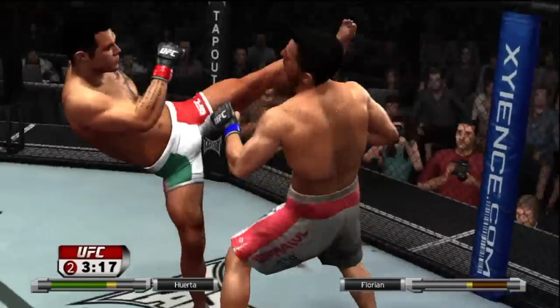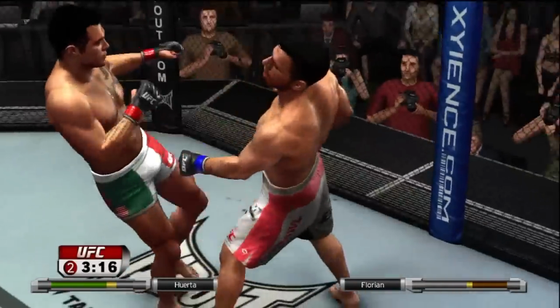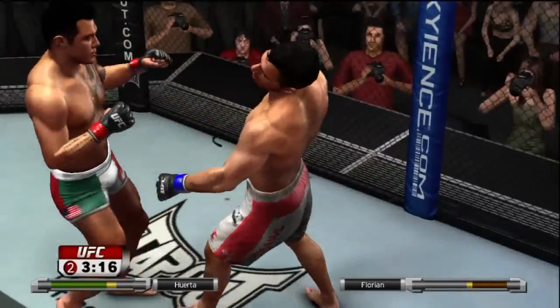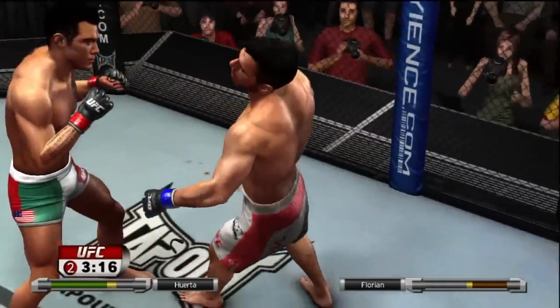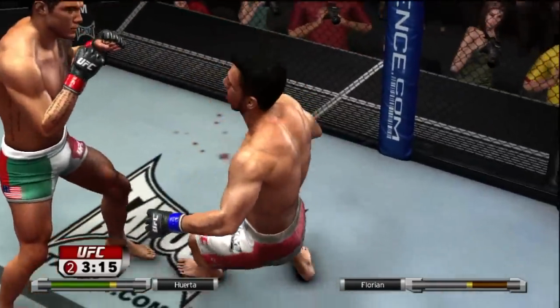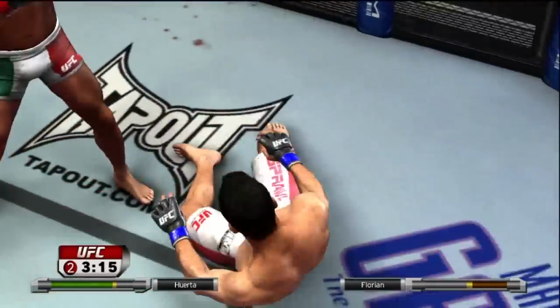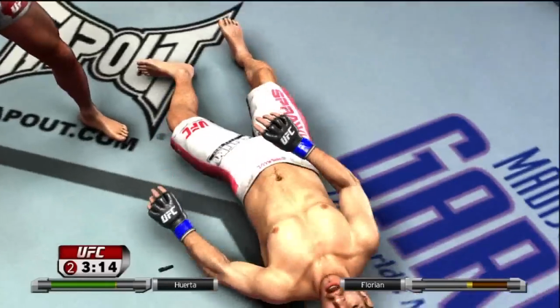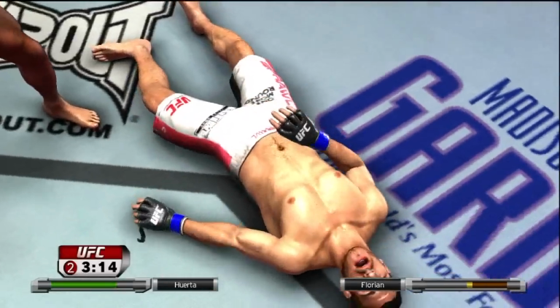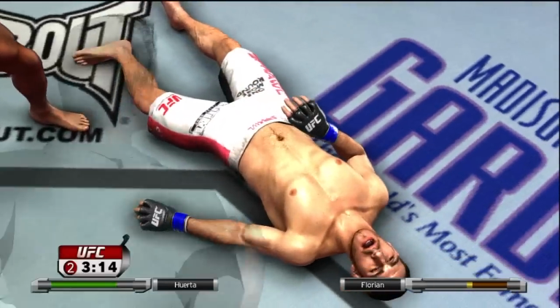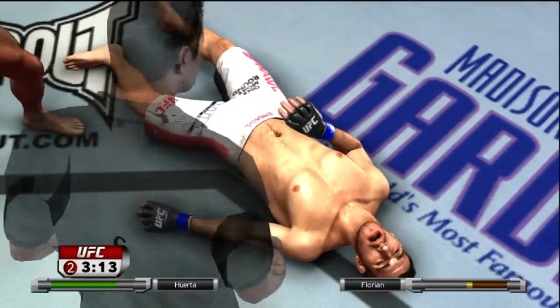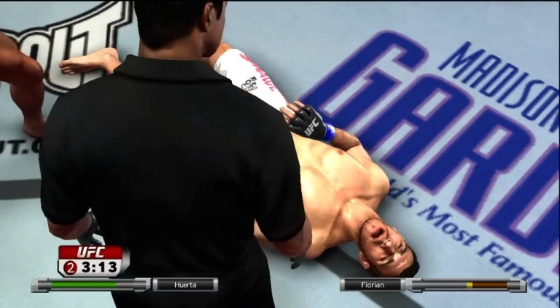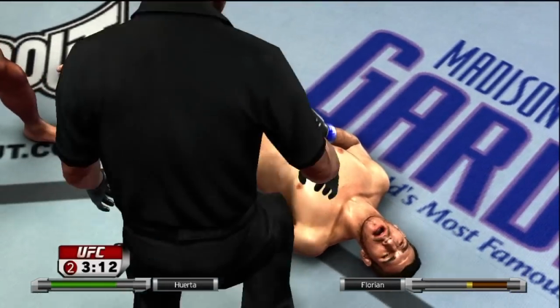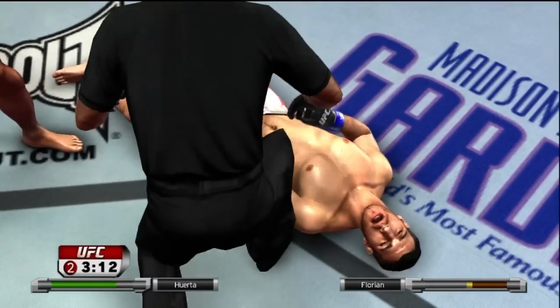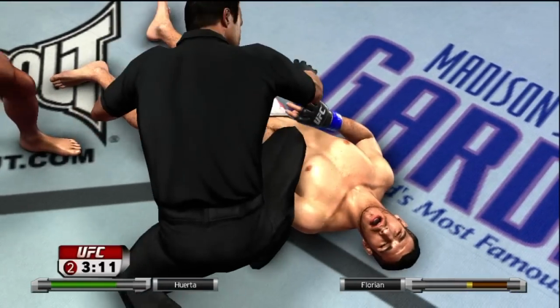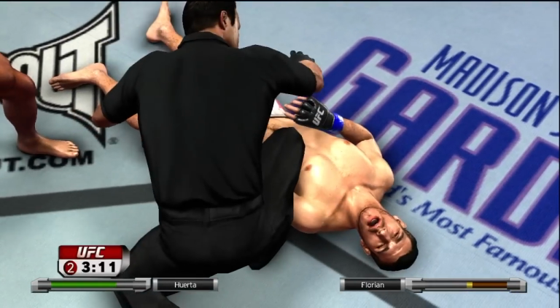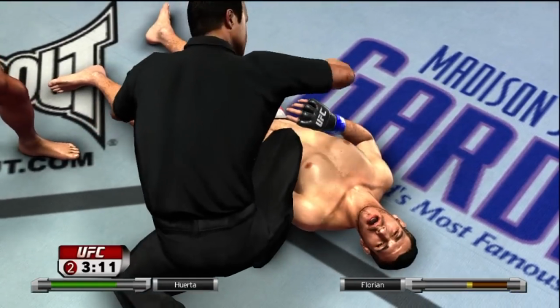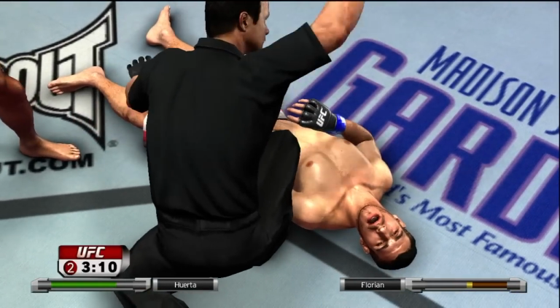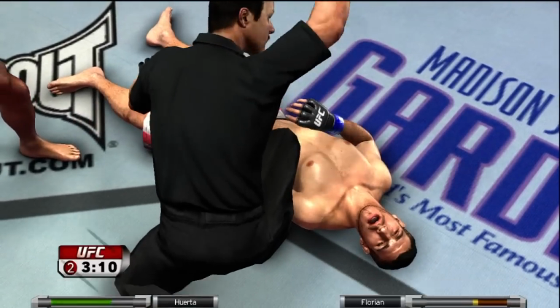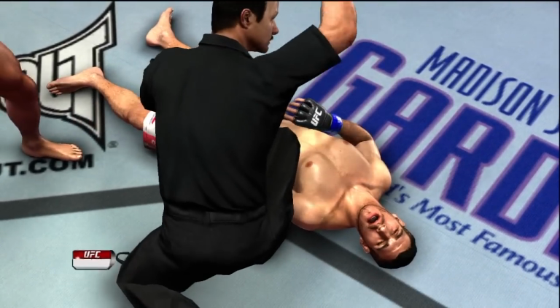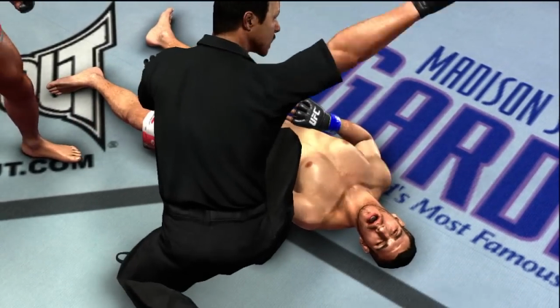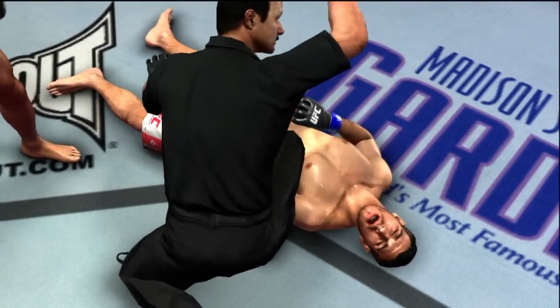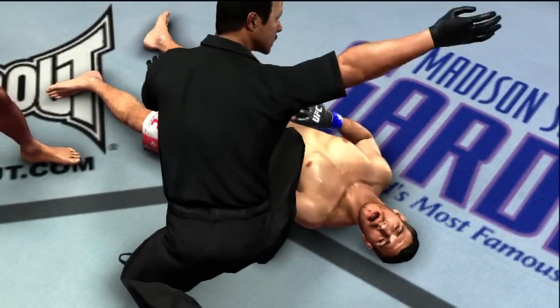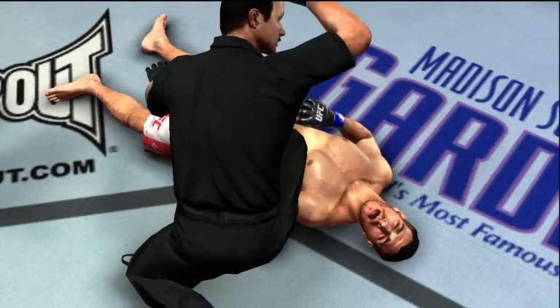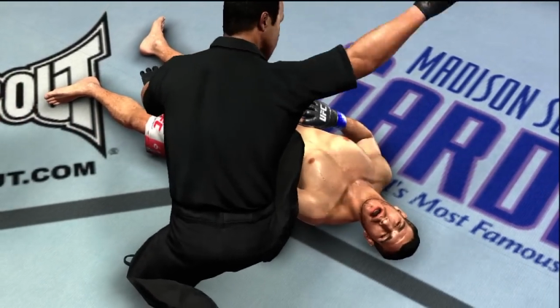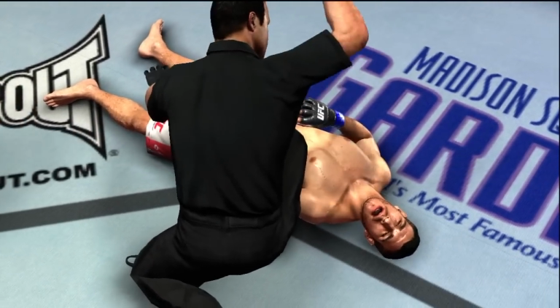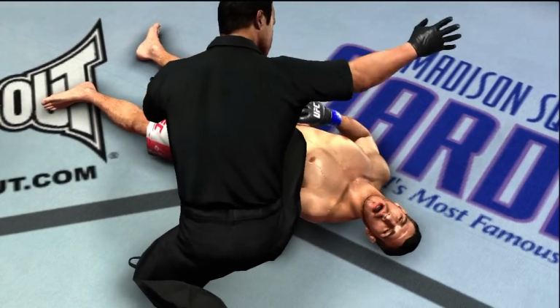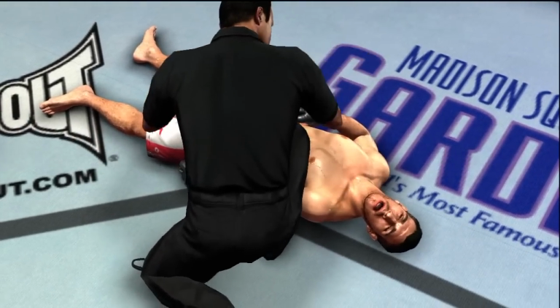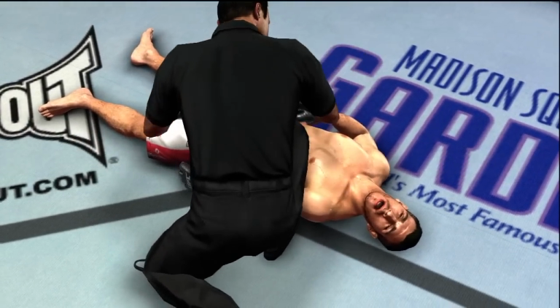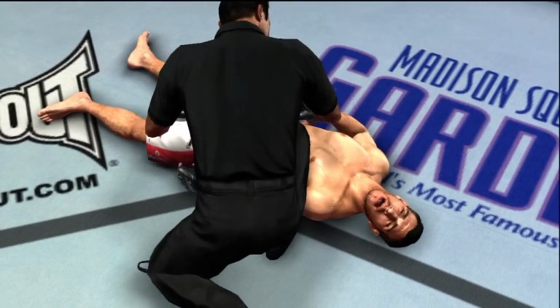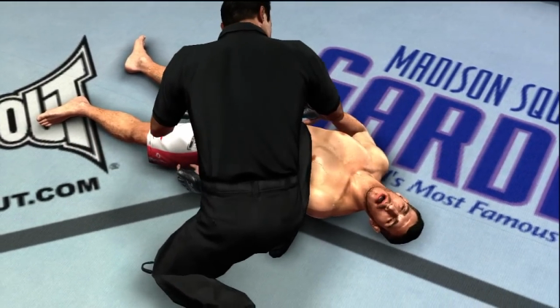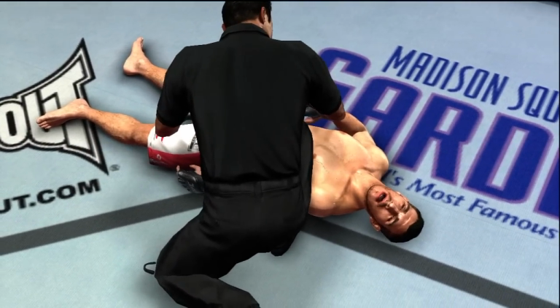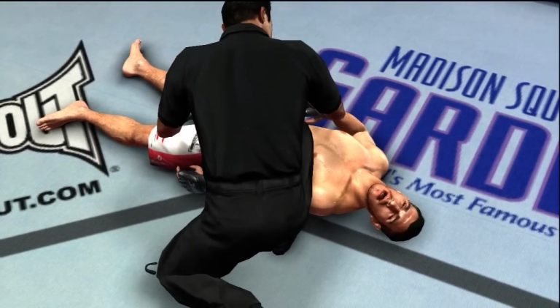Head kick! And he is not moving! It is all over! Knocked out with the head kick! What a finish!